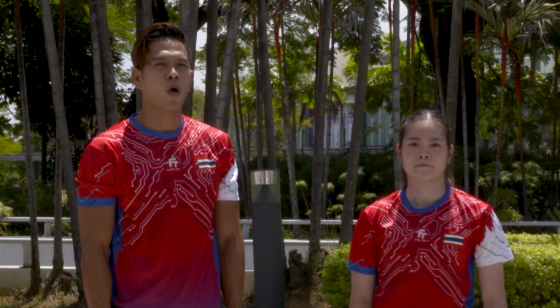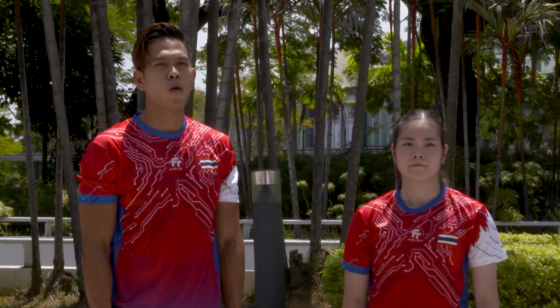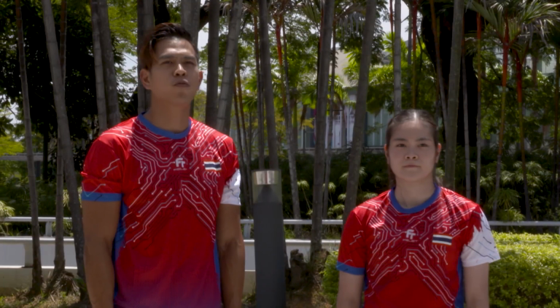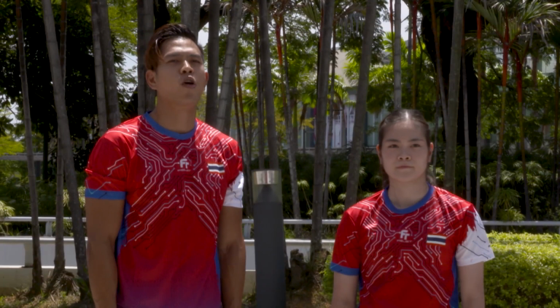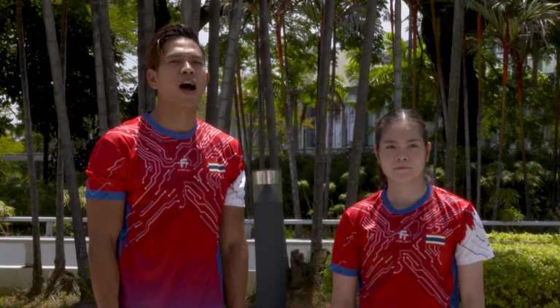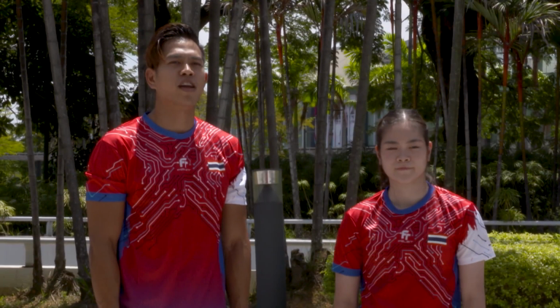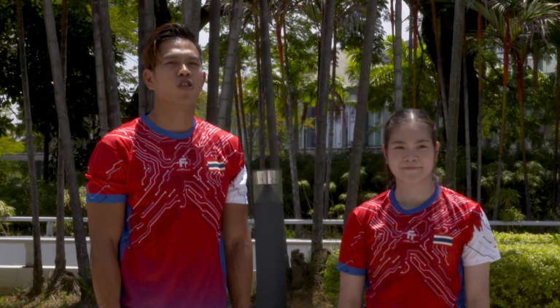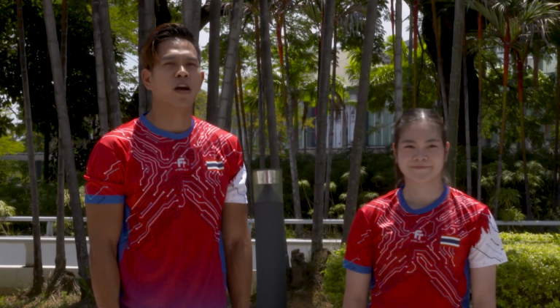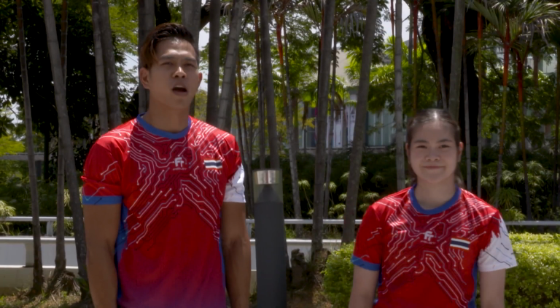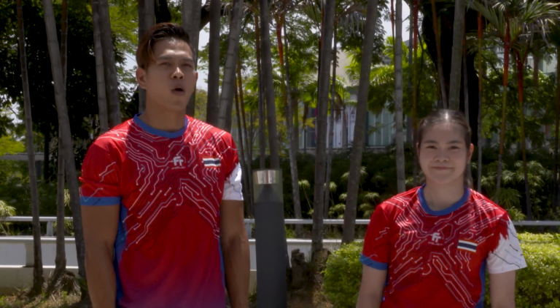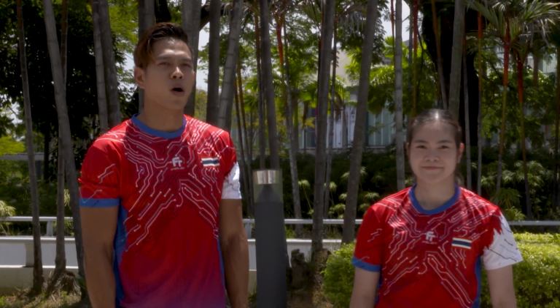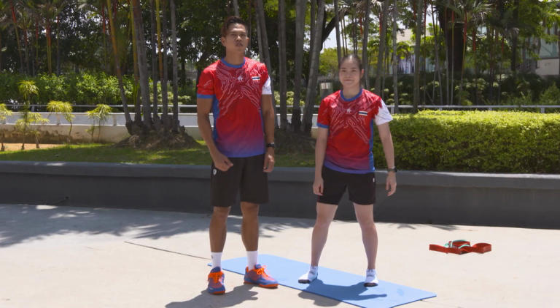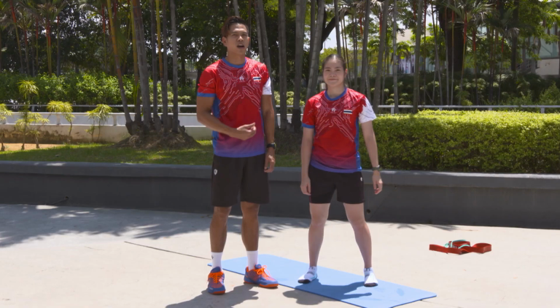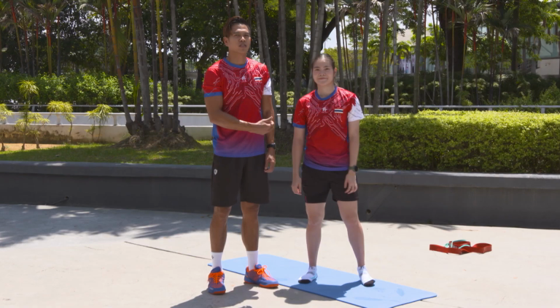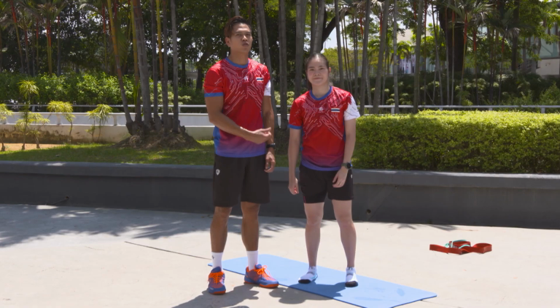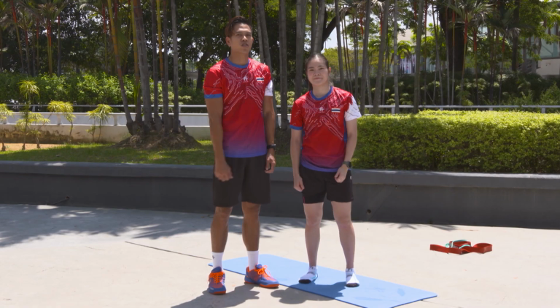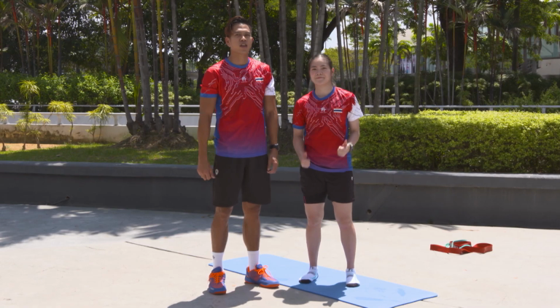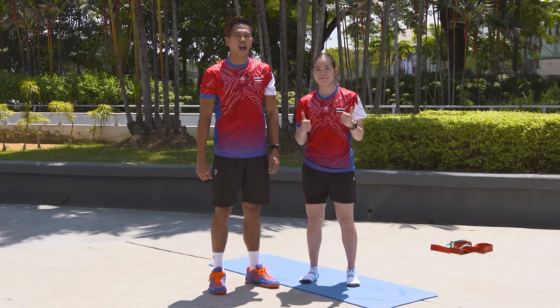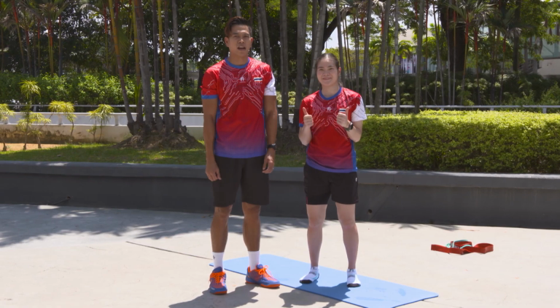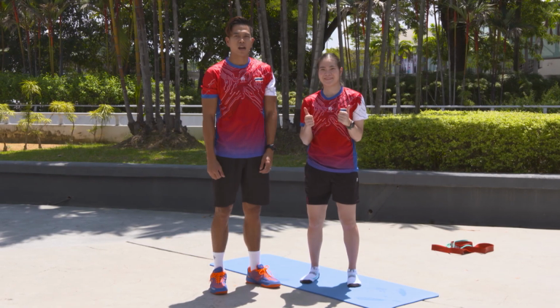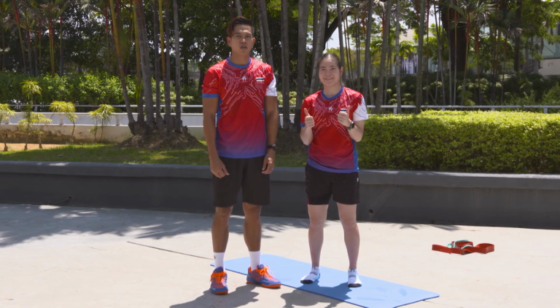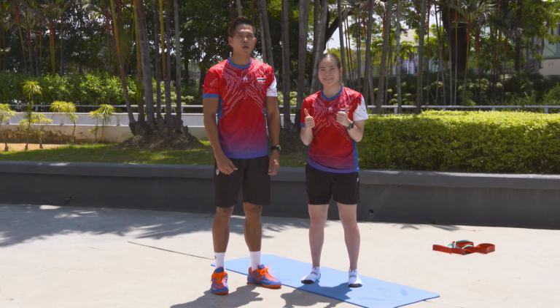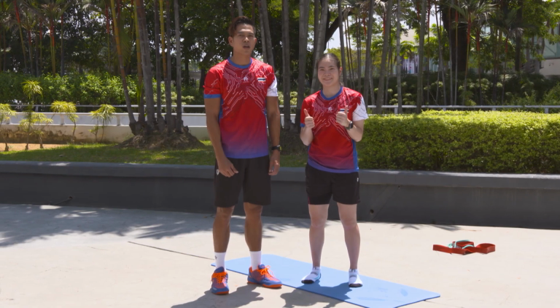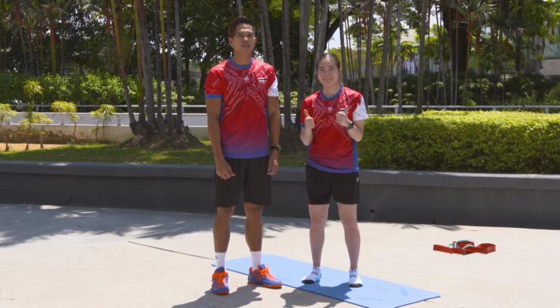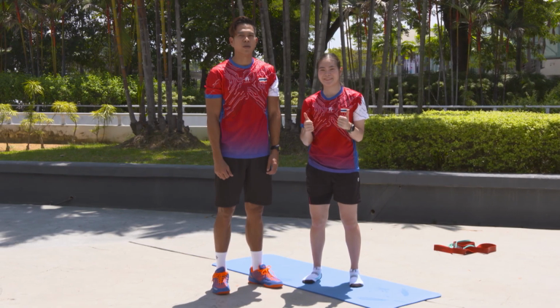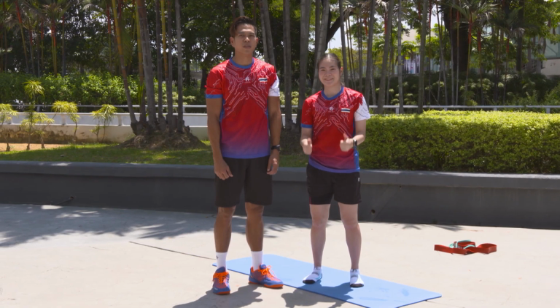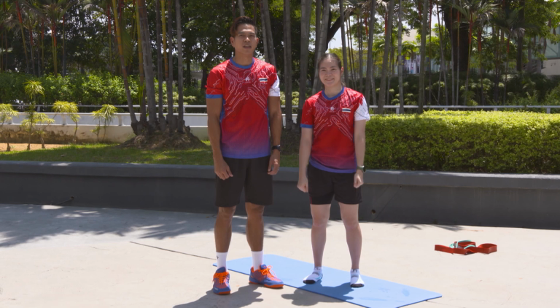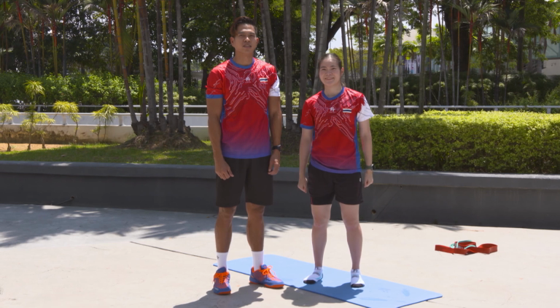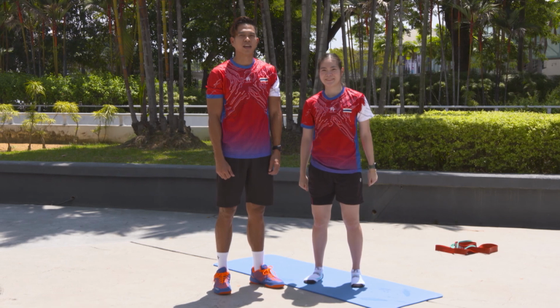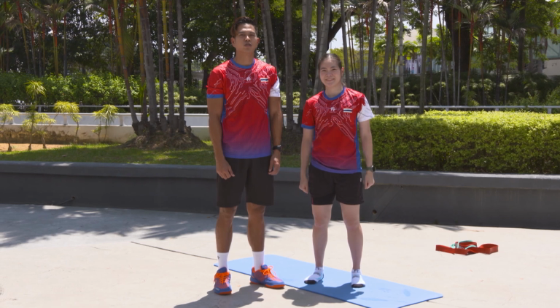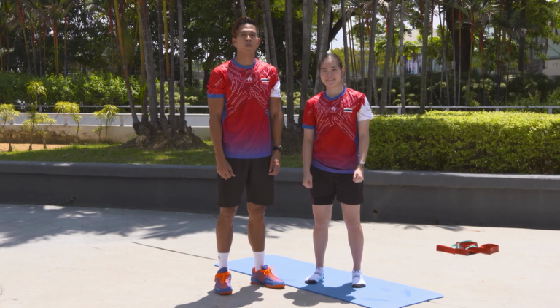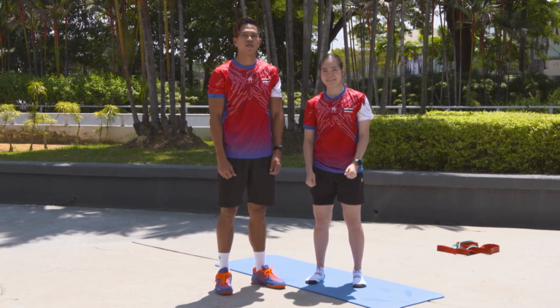So hope you enjoy watching us stretching and you will learn something. Thank you so much.